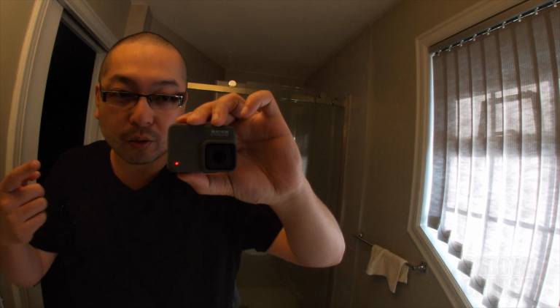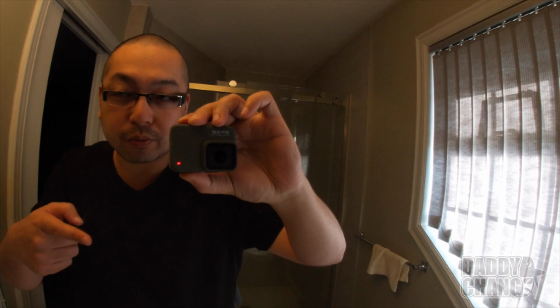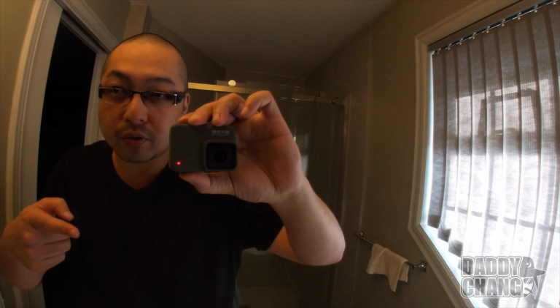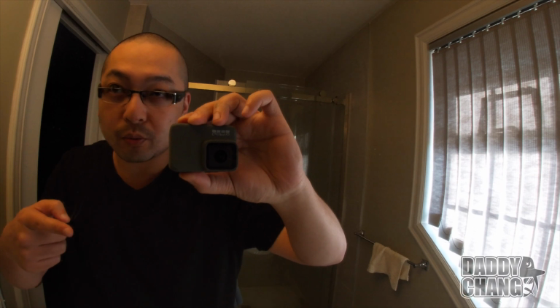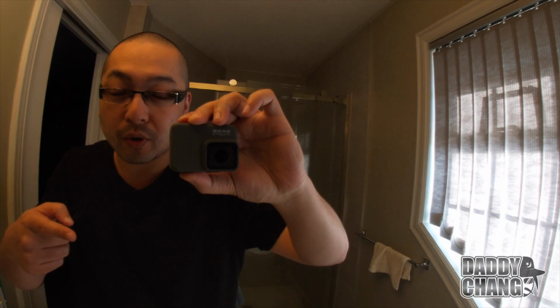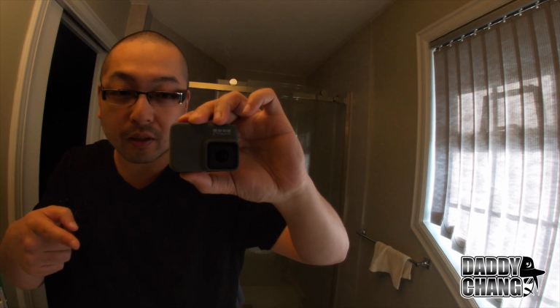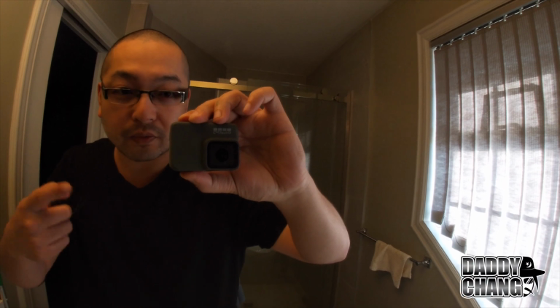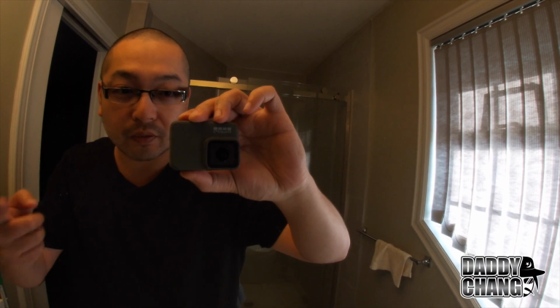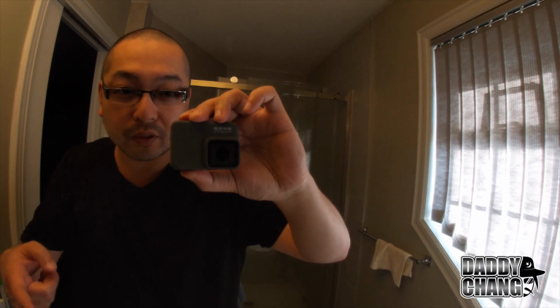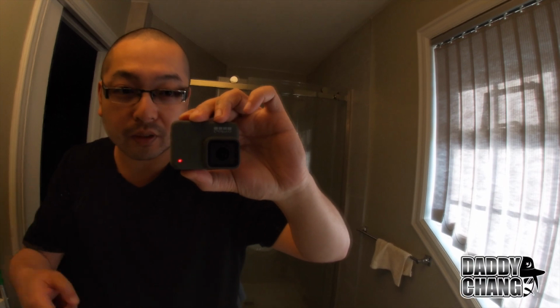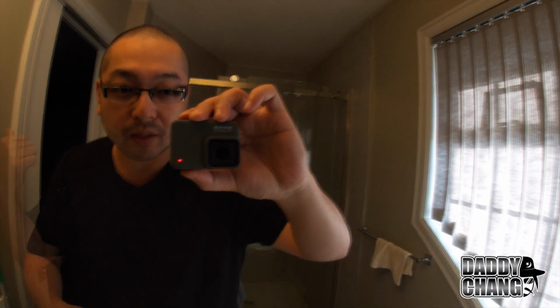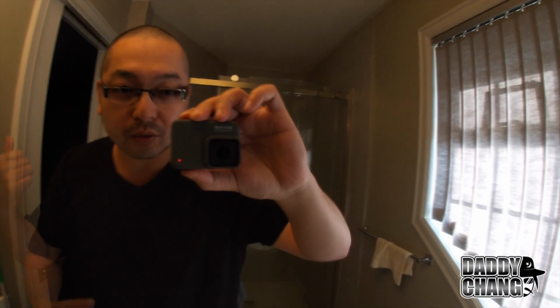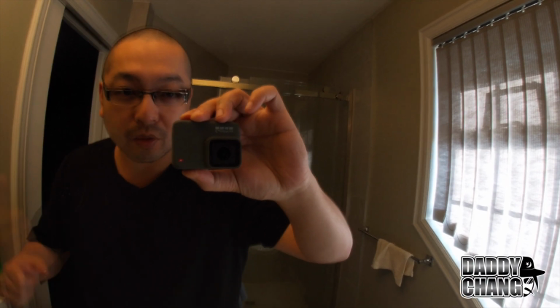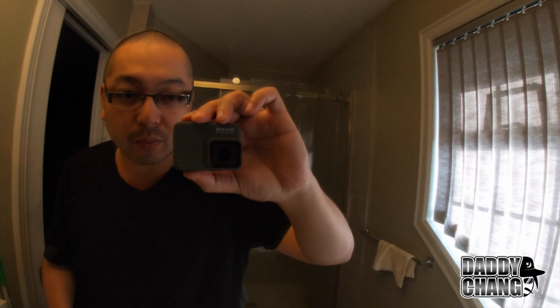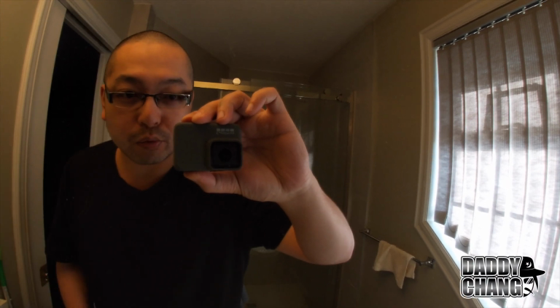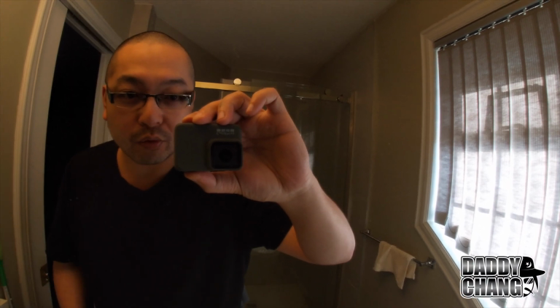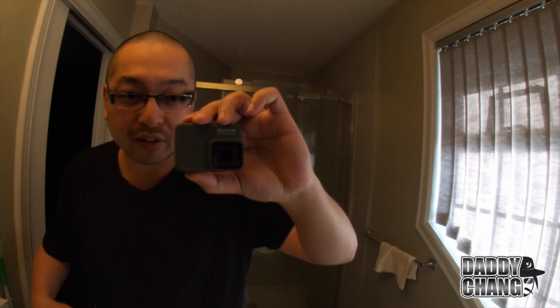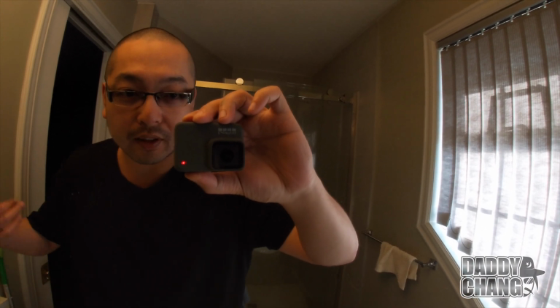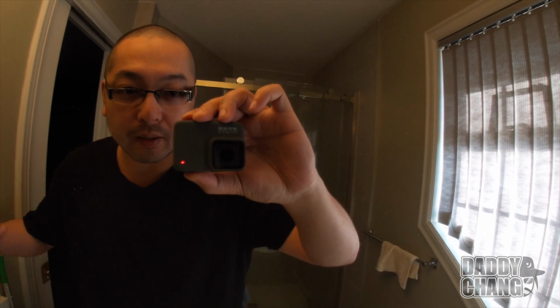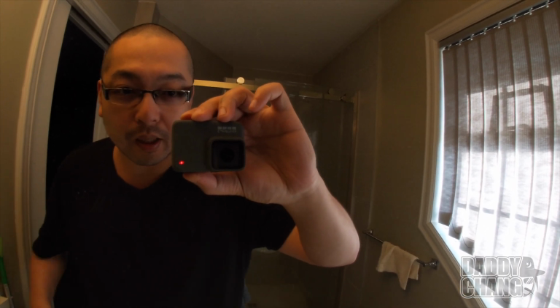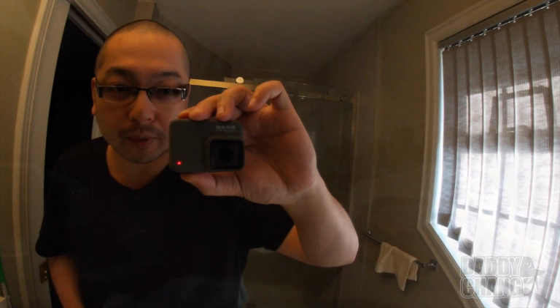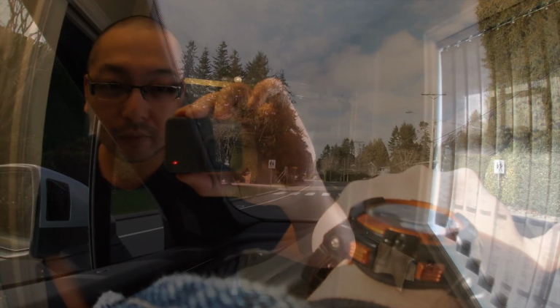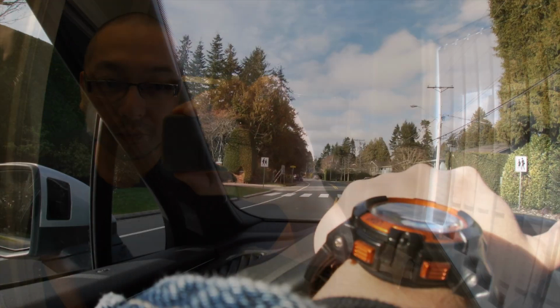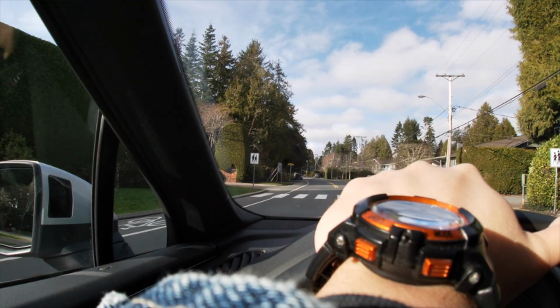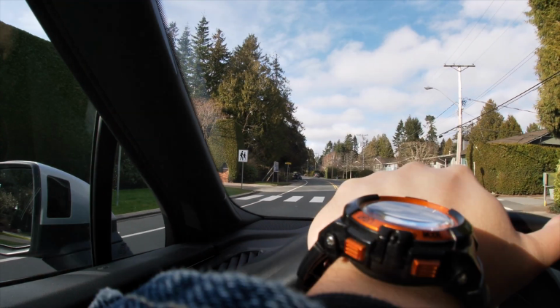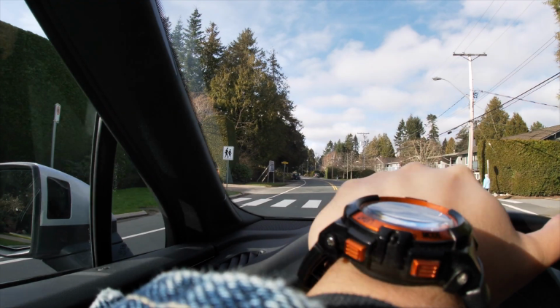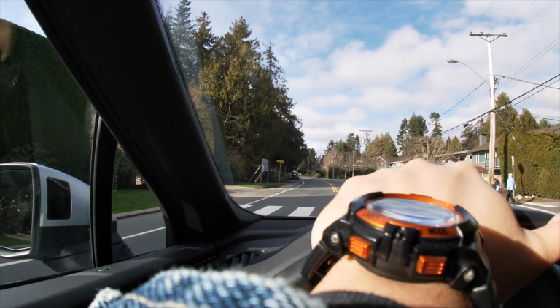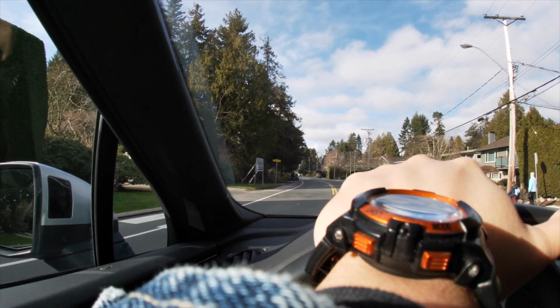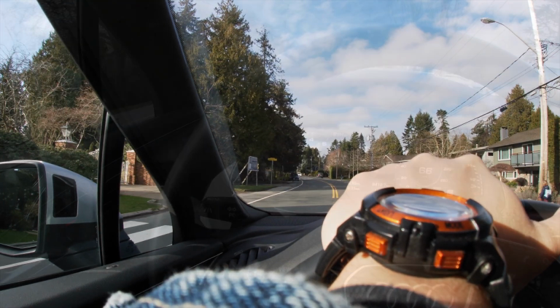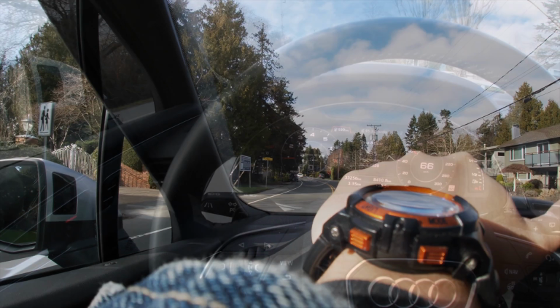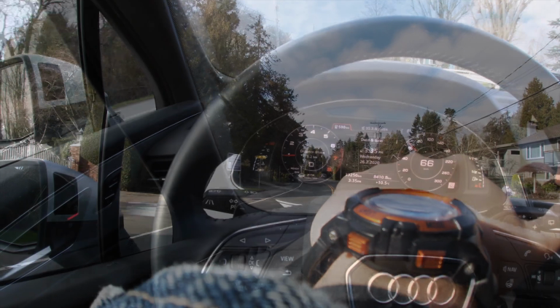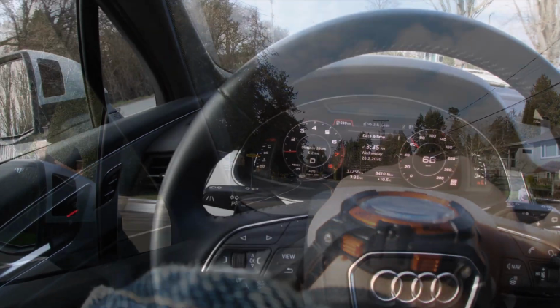GoPro in the water for the first time. Let's go to the pool. Let's get it, baby. Yeah!